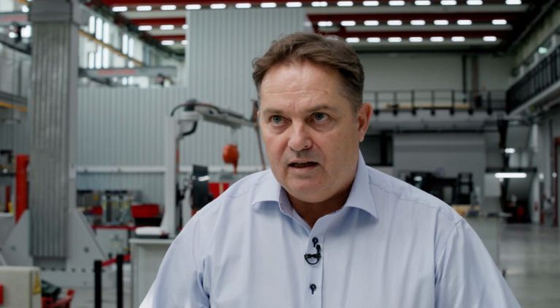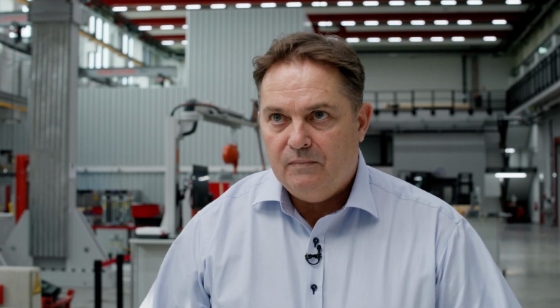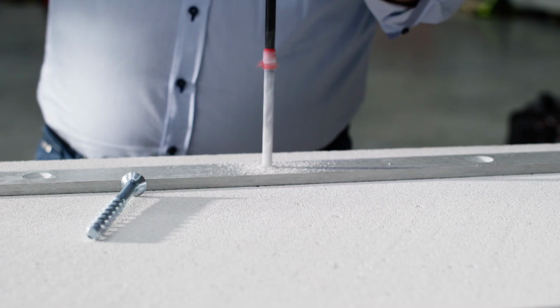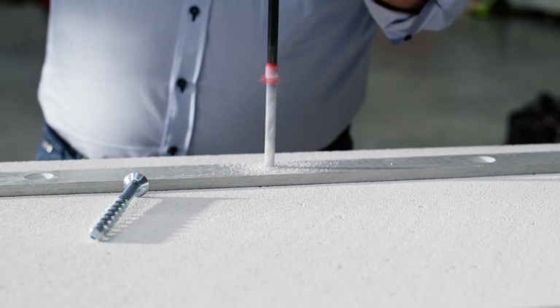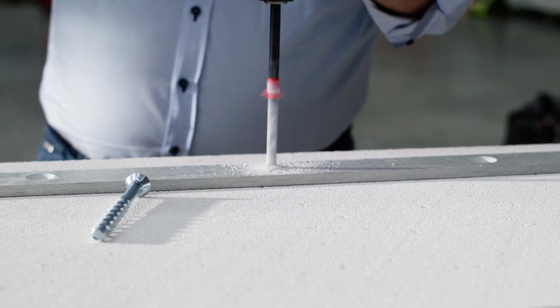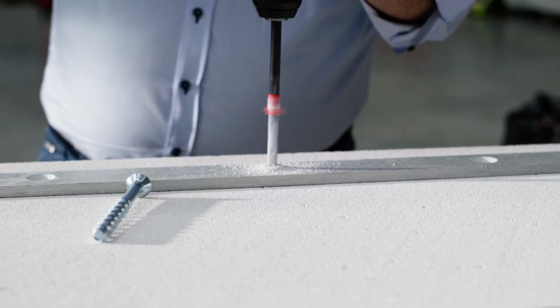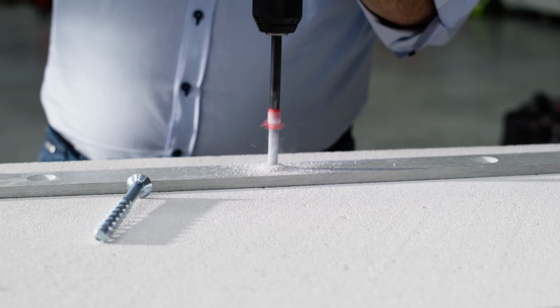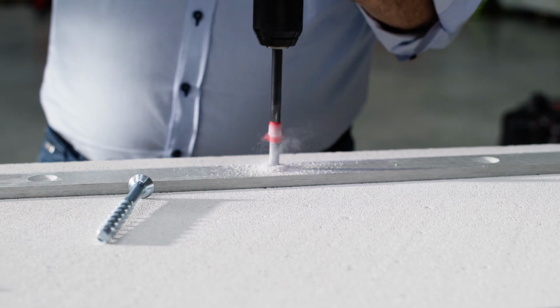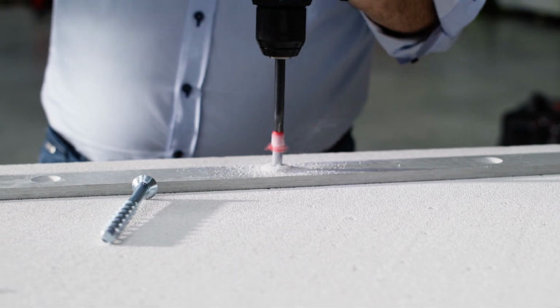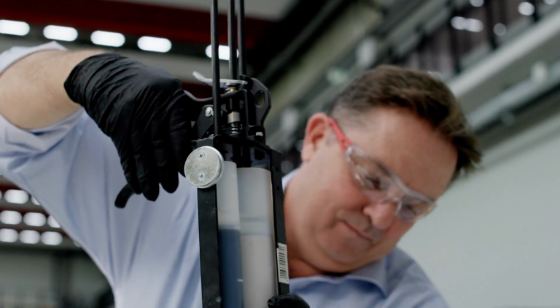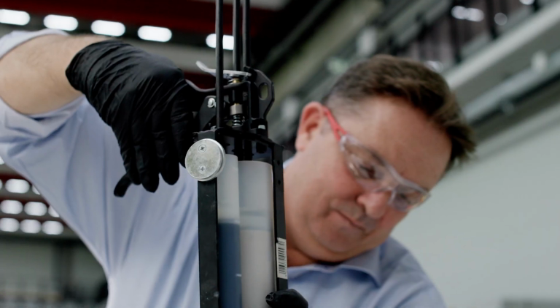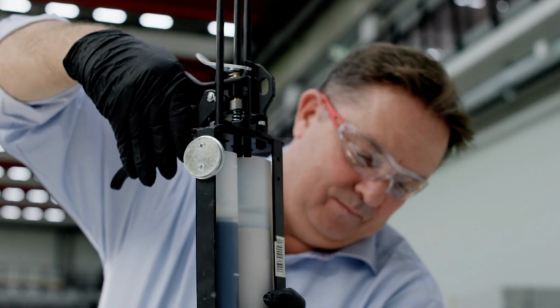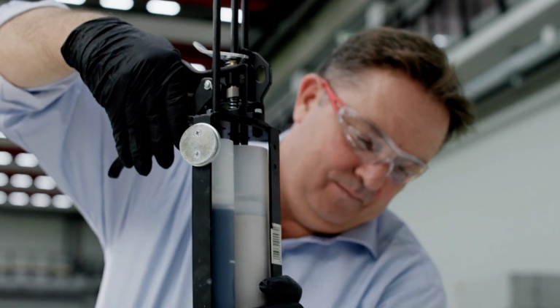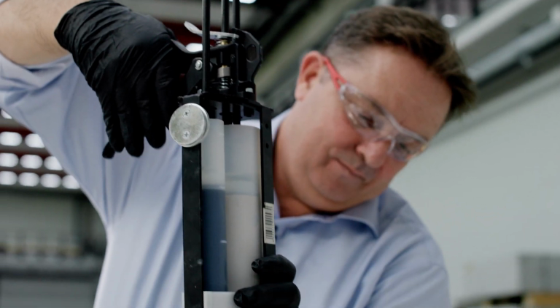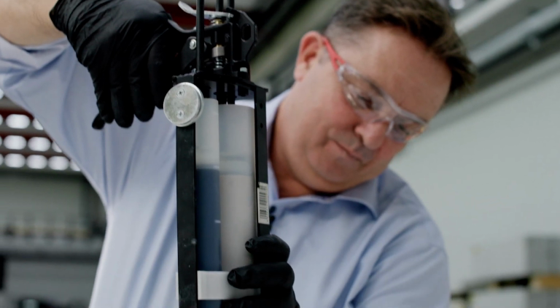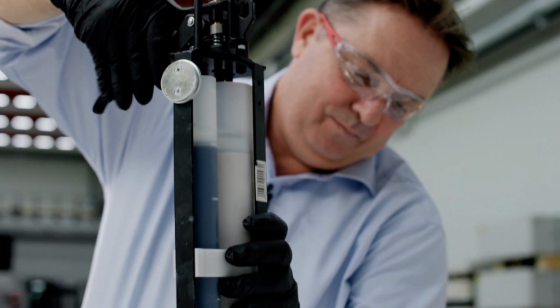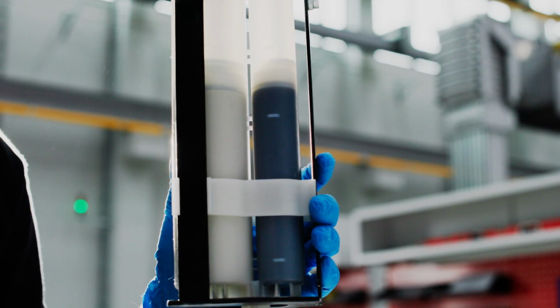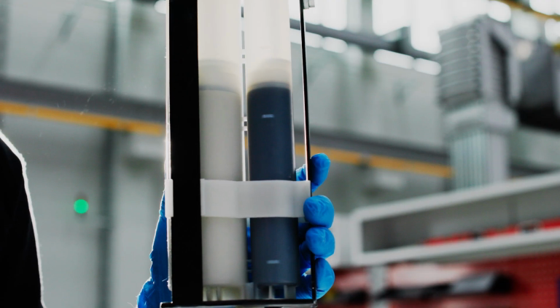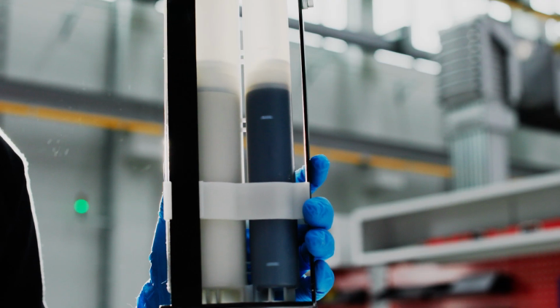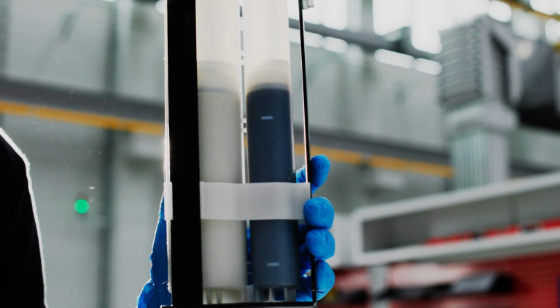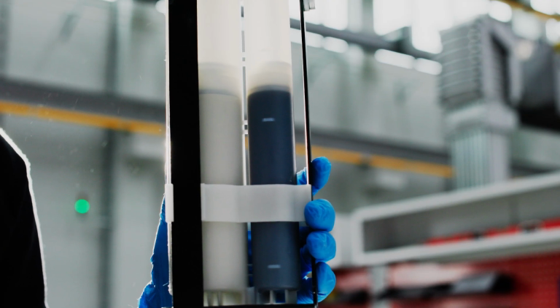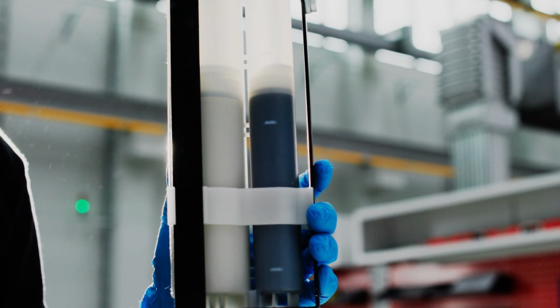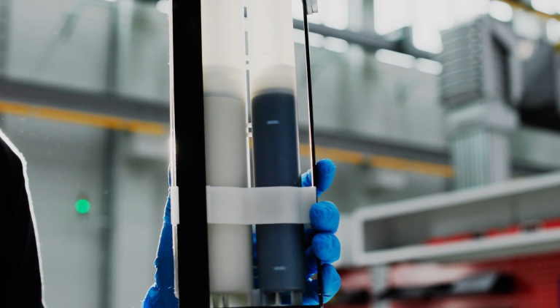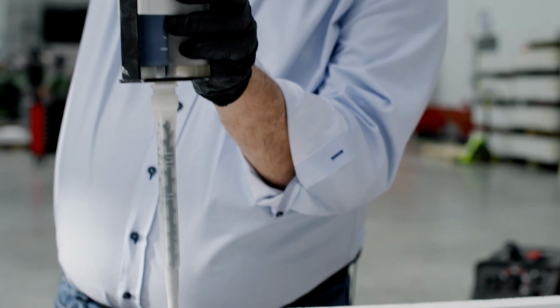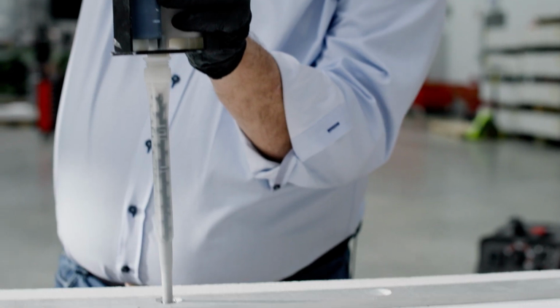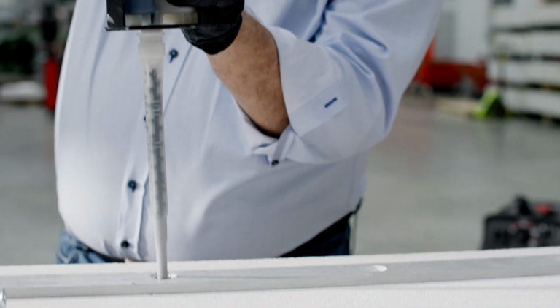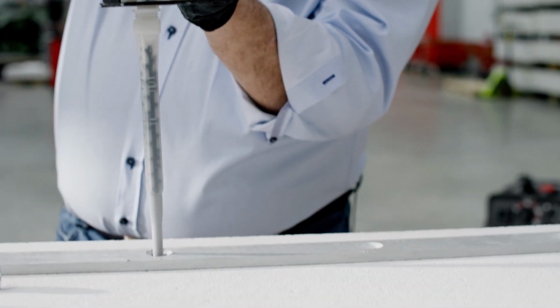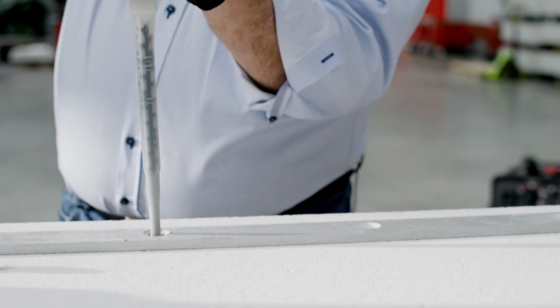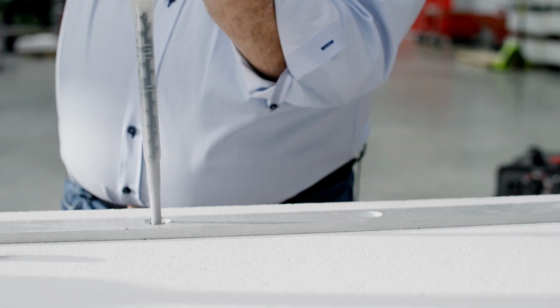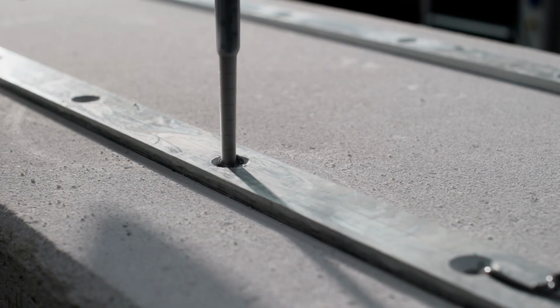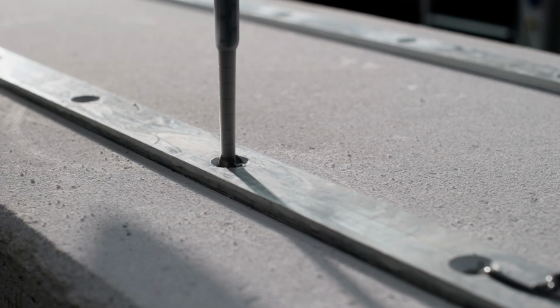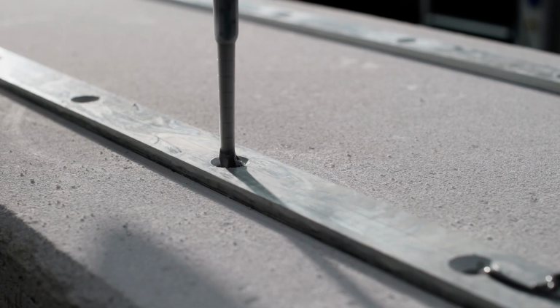We use these airpores to our advantage. As you can see here, we fill this drill hole with a composite adhesive — a mortar.